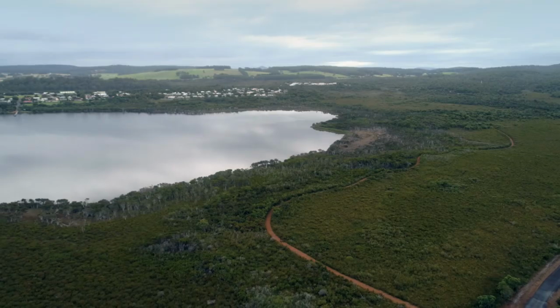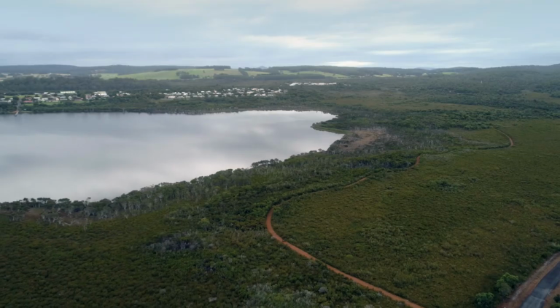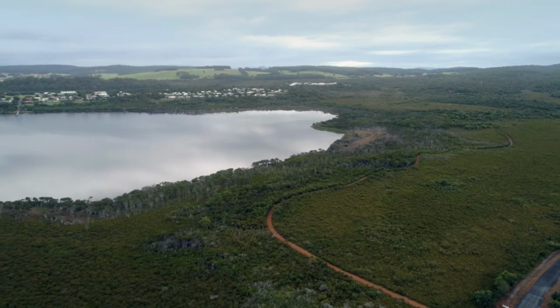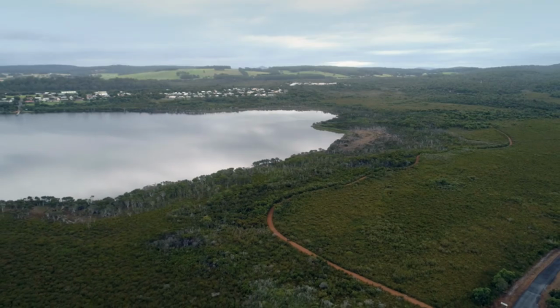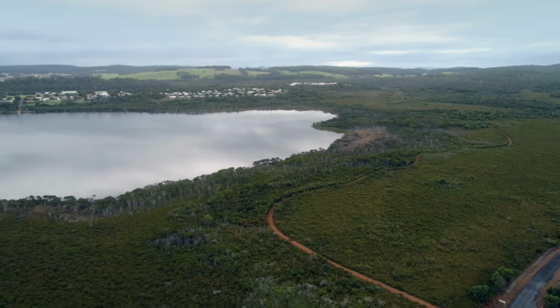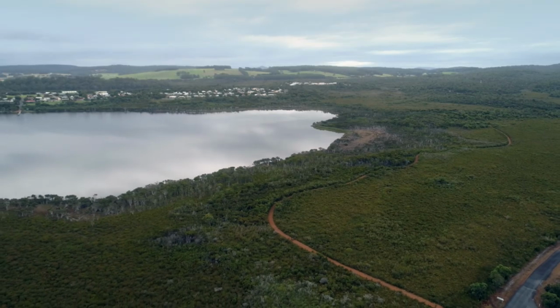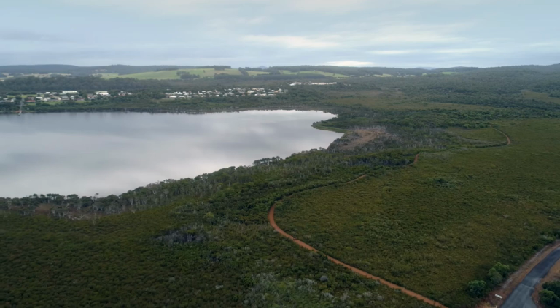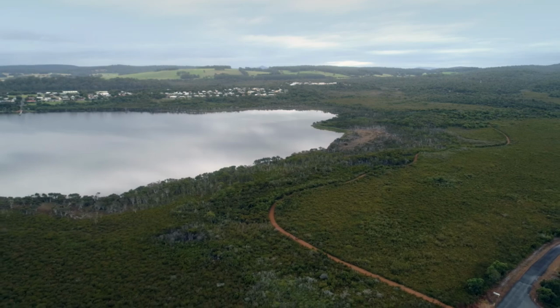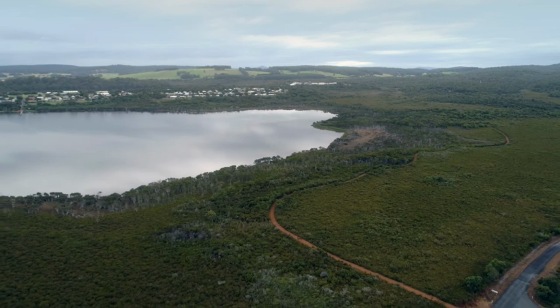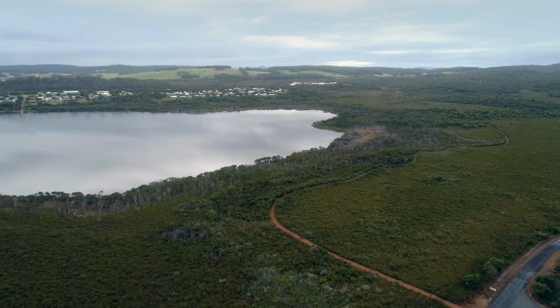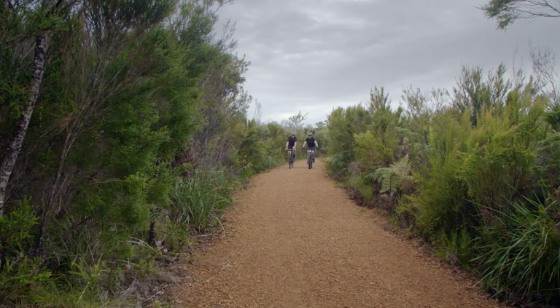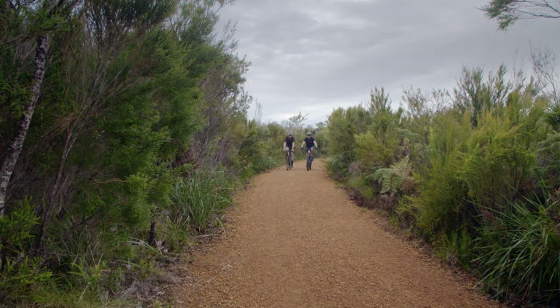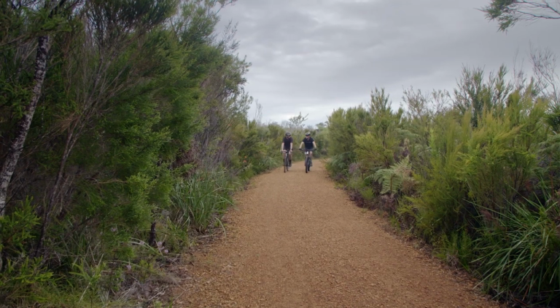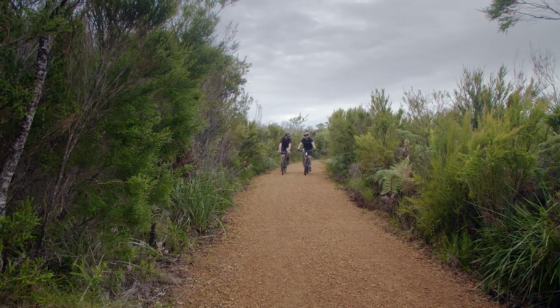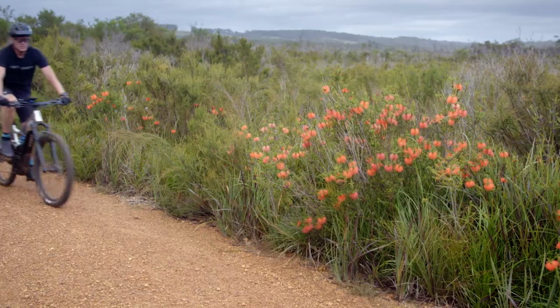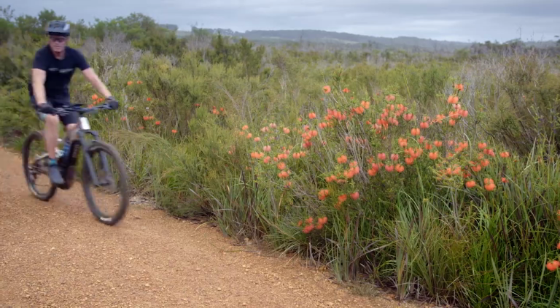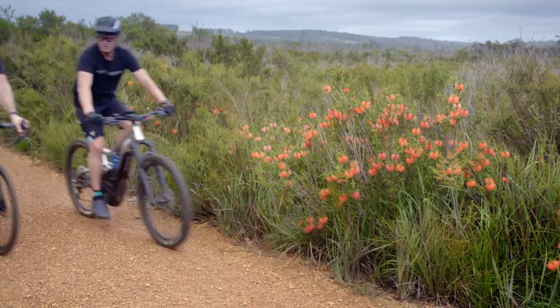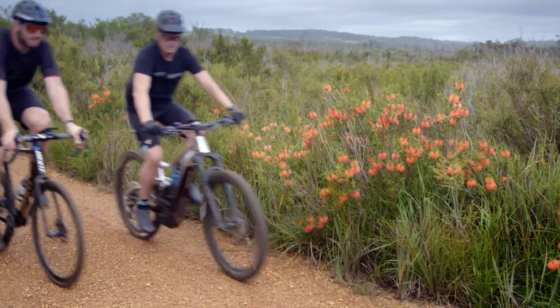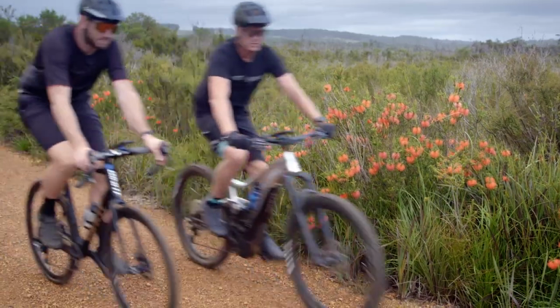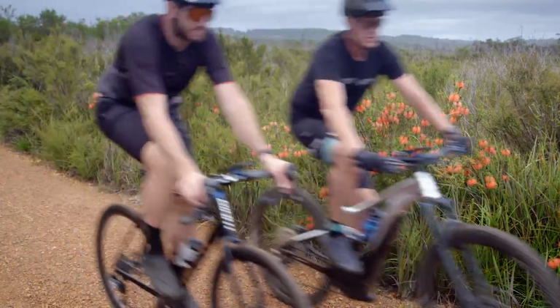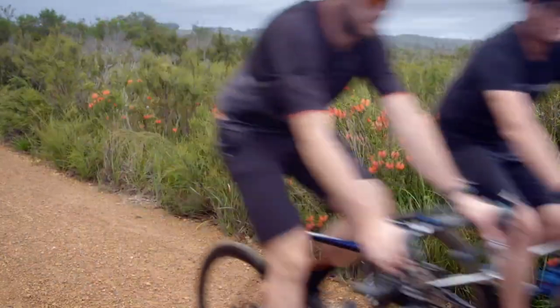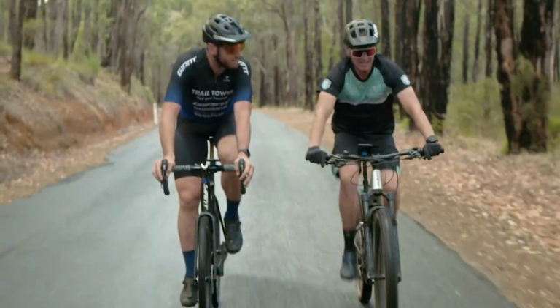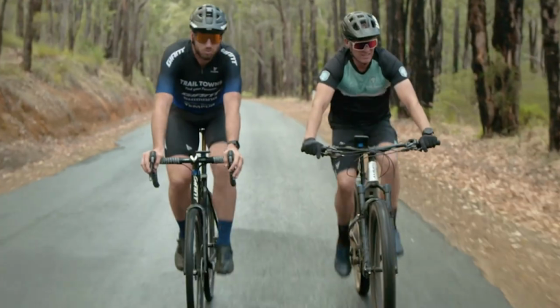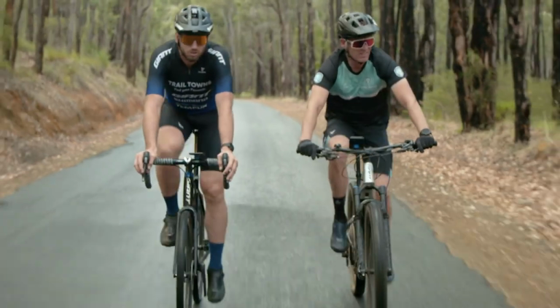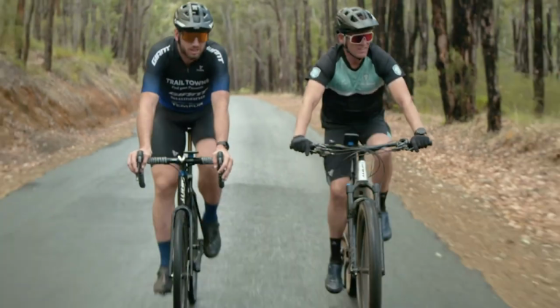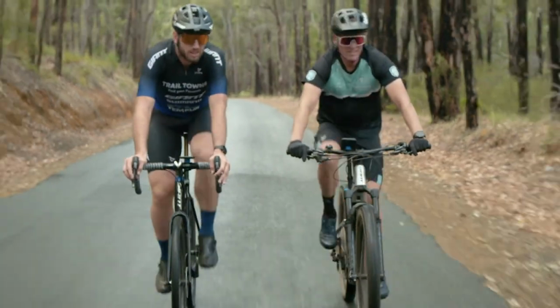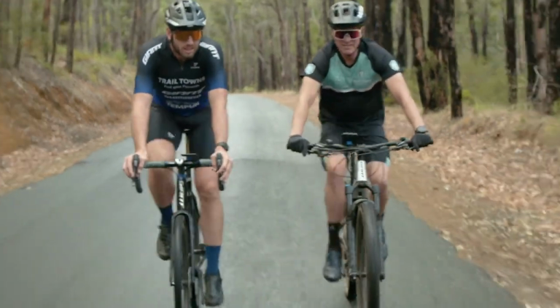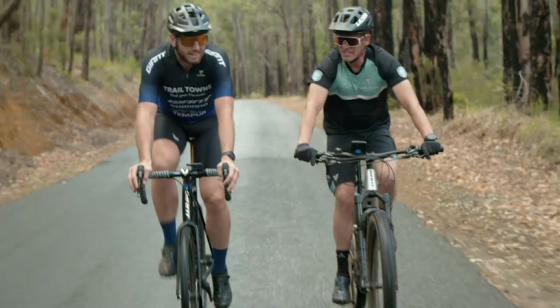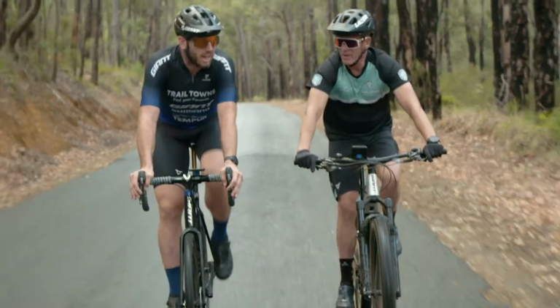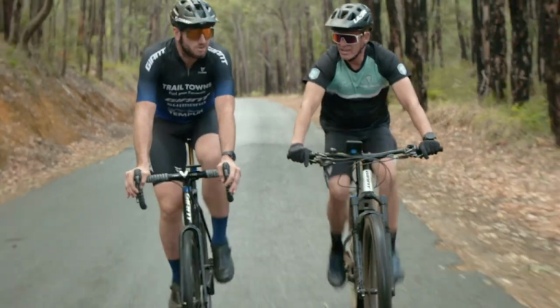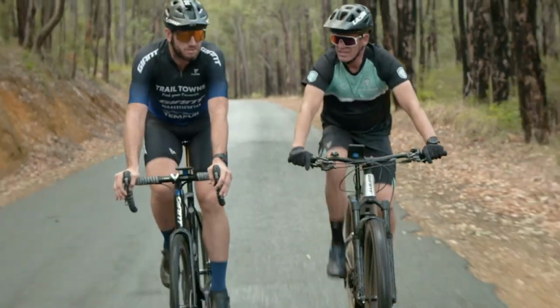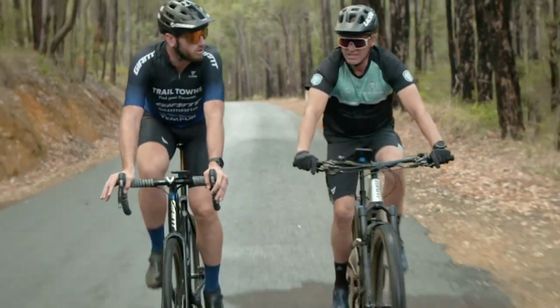I took the TCX over to Western Australia because it was the perfect bike to fly with — it's got a dropper seat post and it fit inside the box.